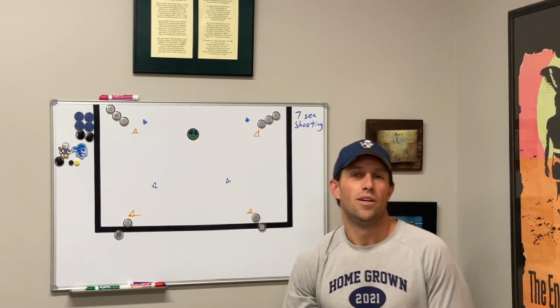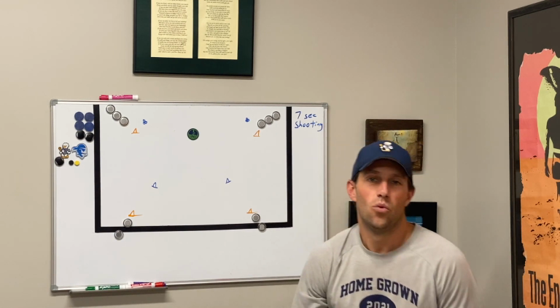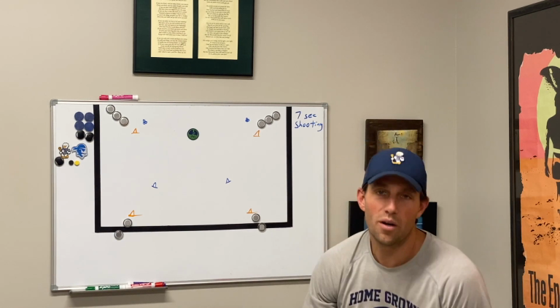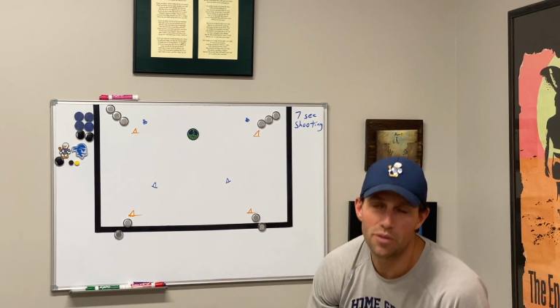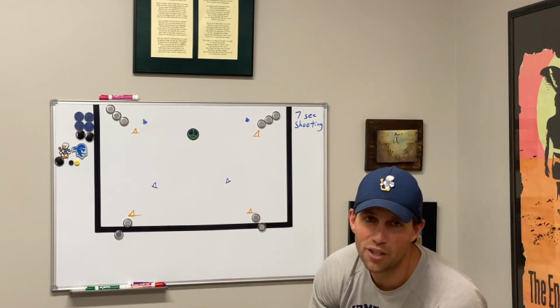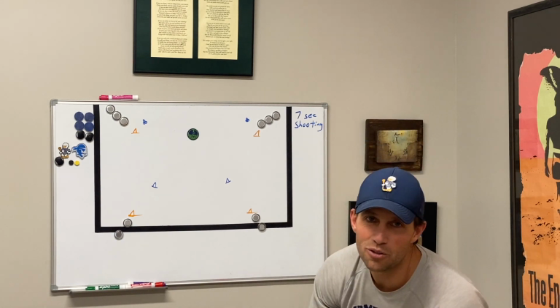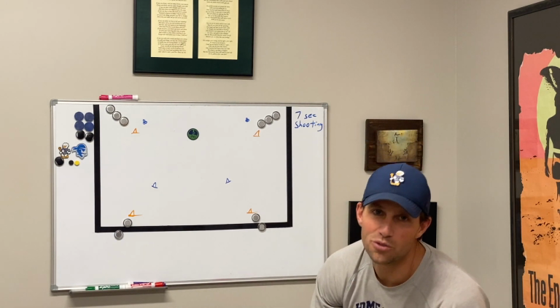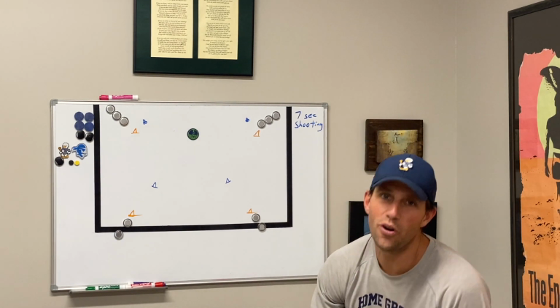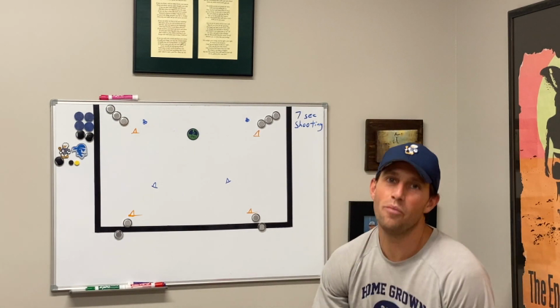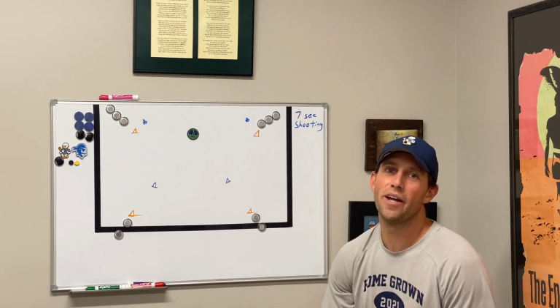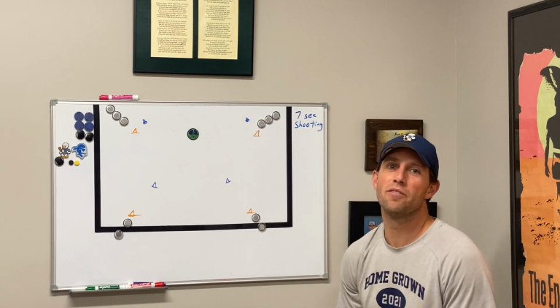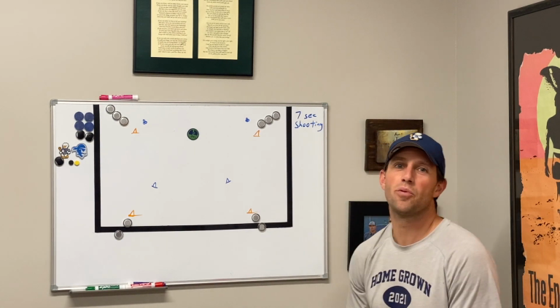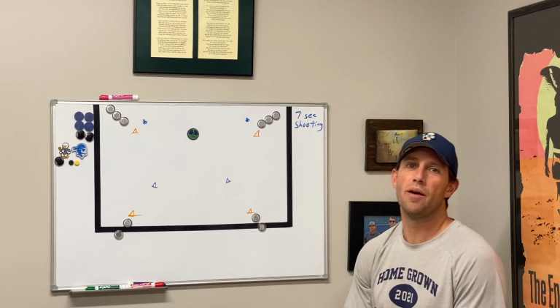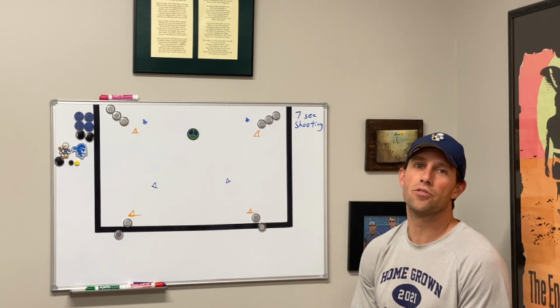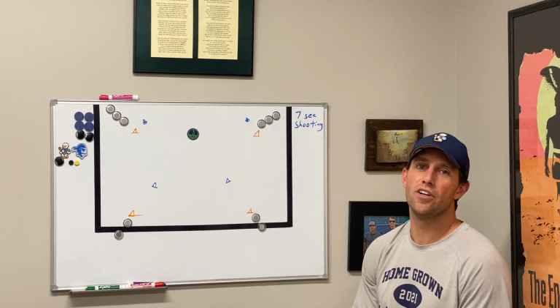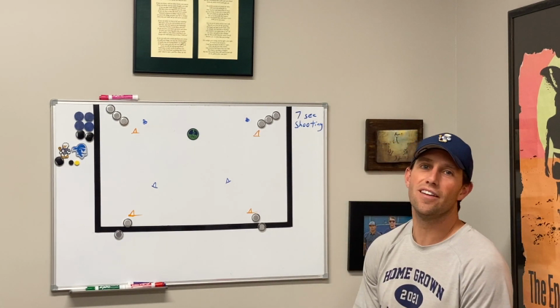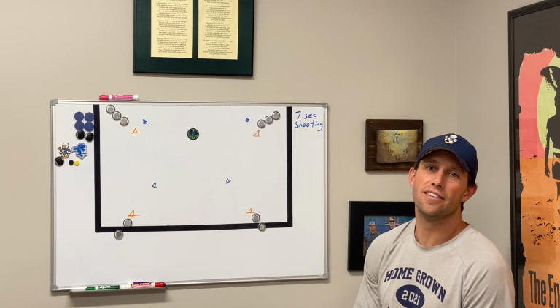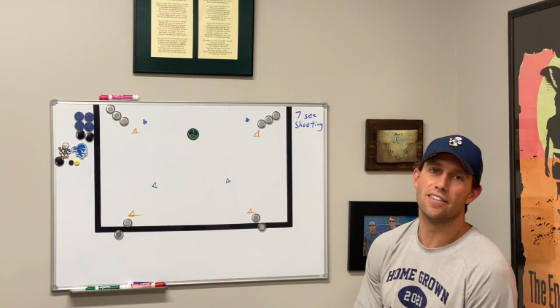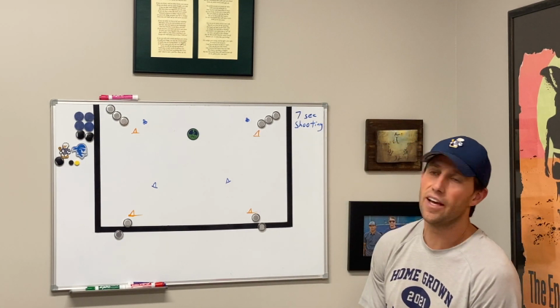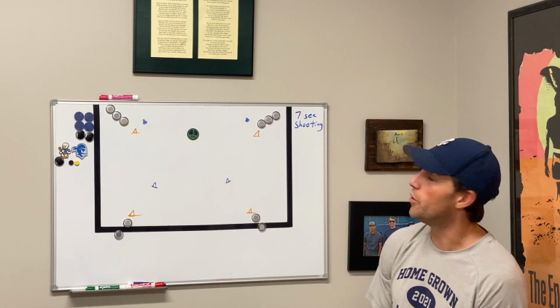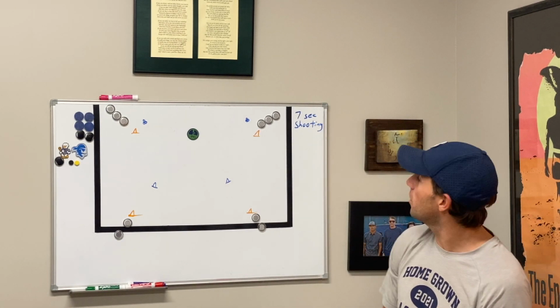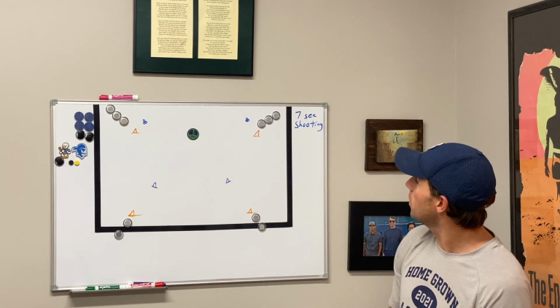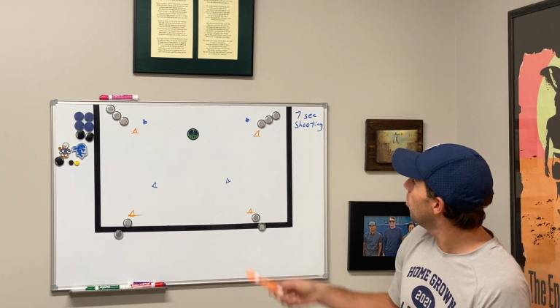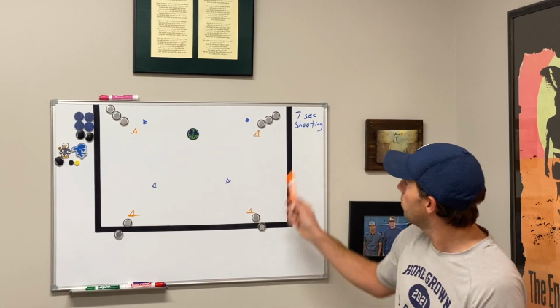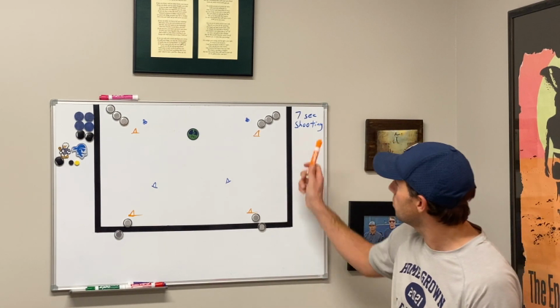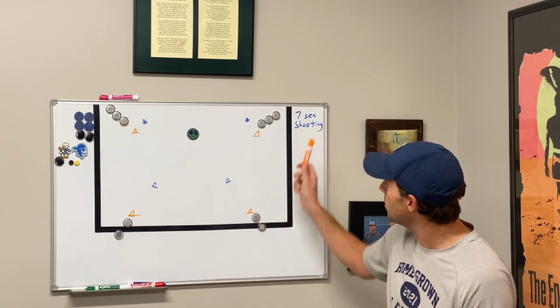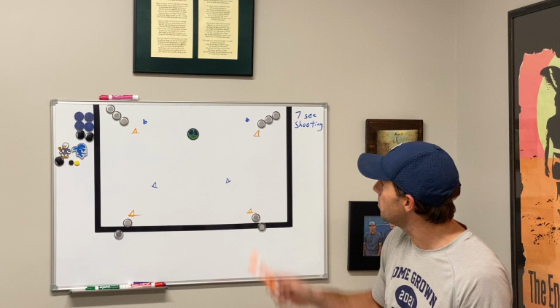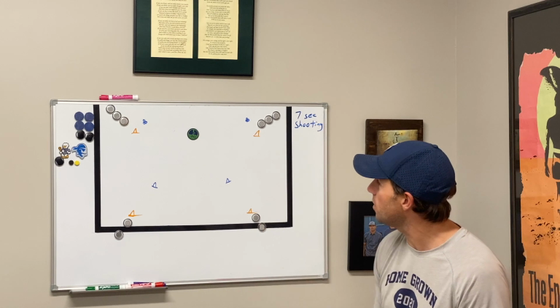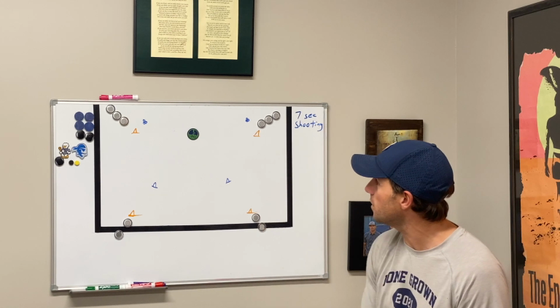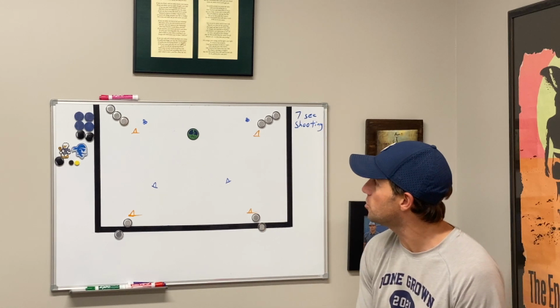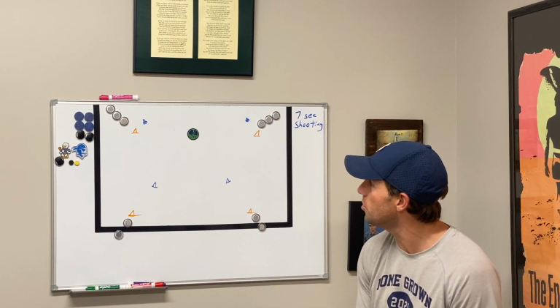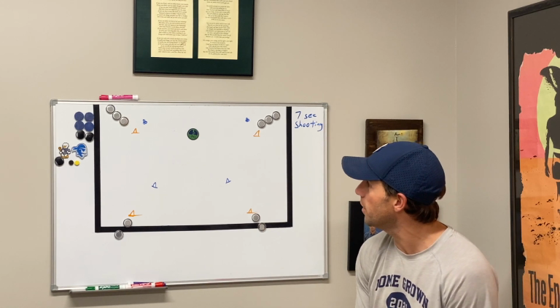Welcome to the Coach's Vault. My name is Brian Brazil and today we are going to go over seven second shooting.